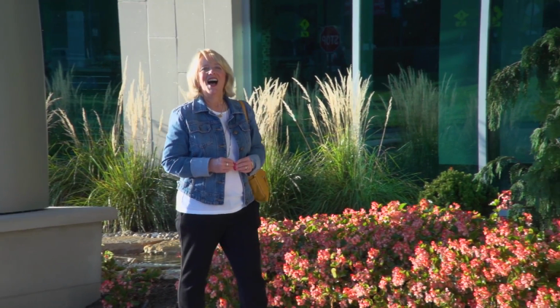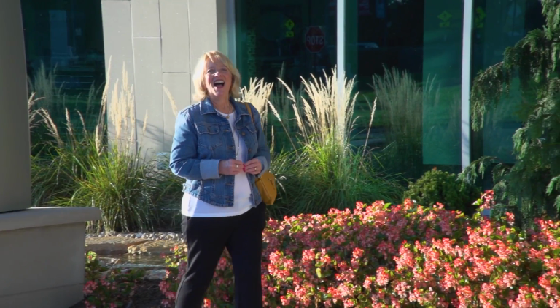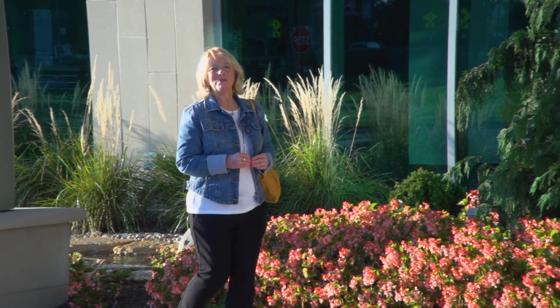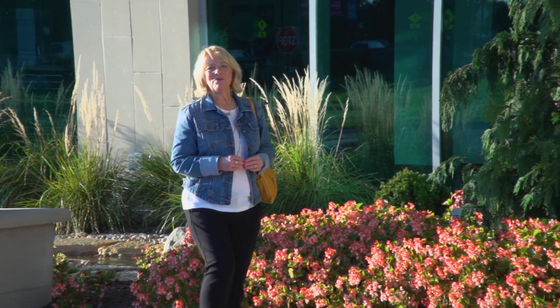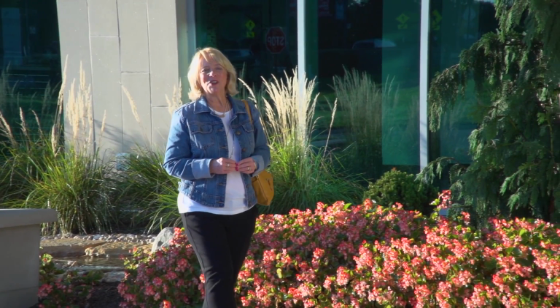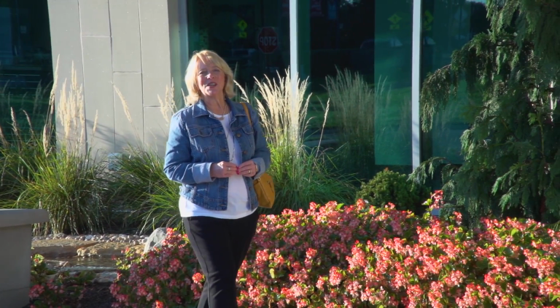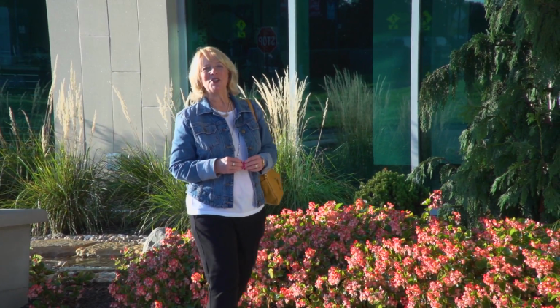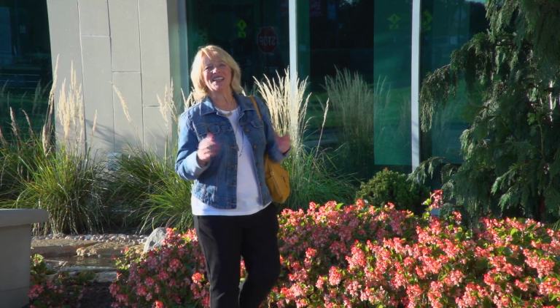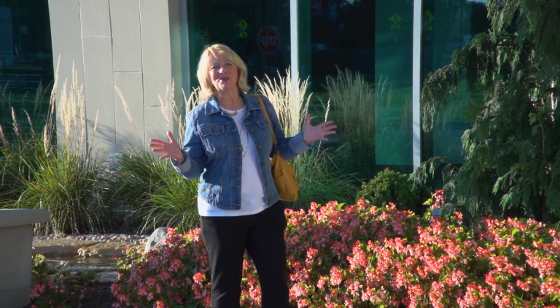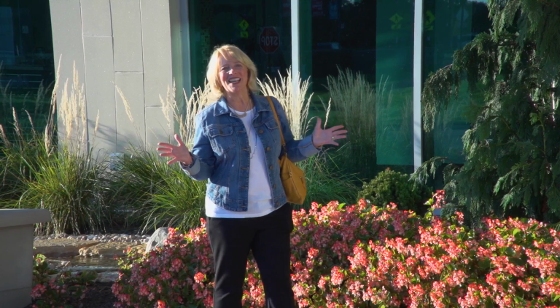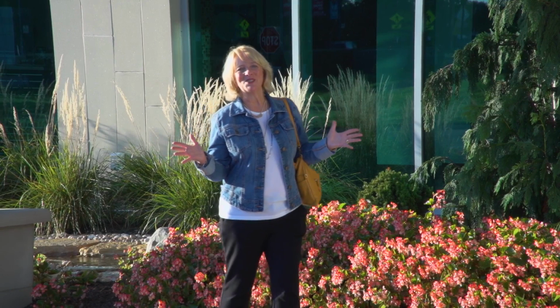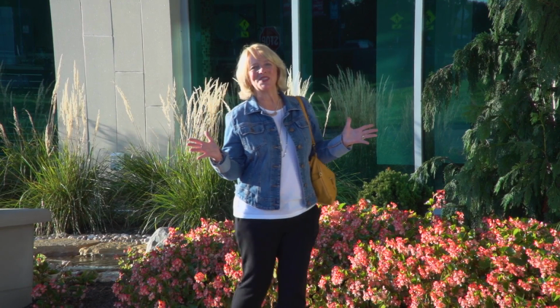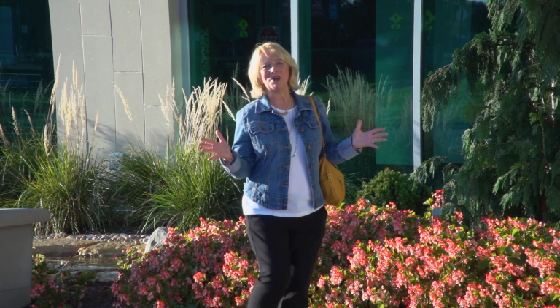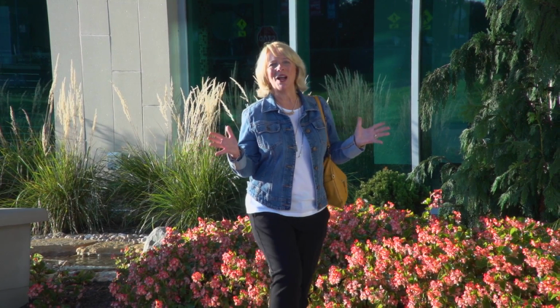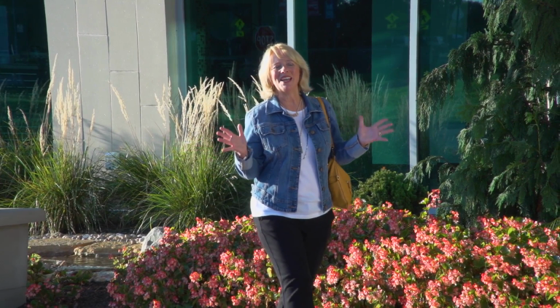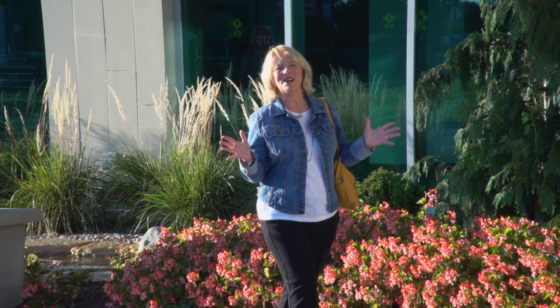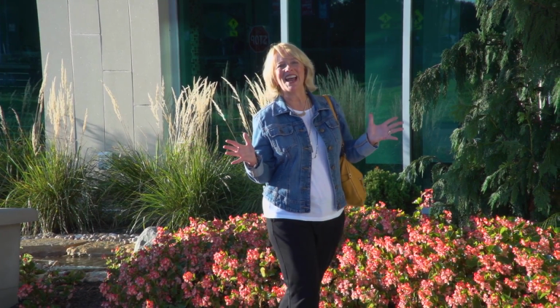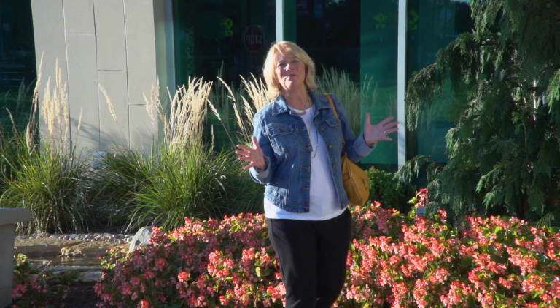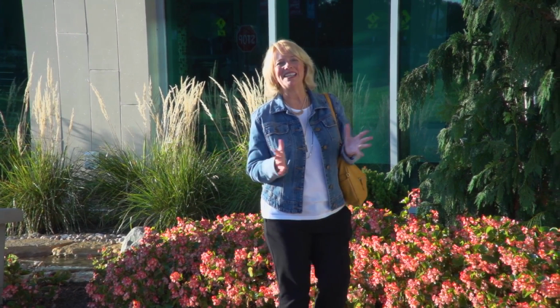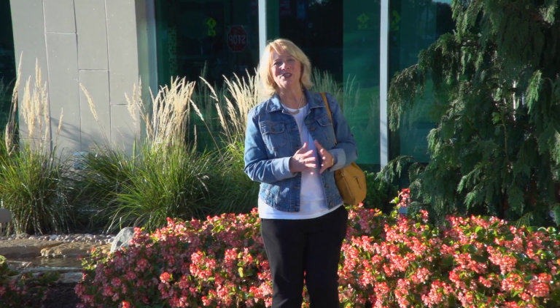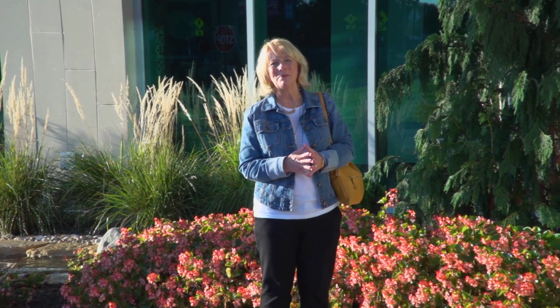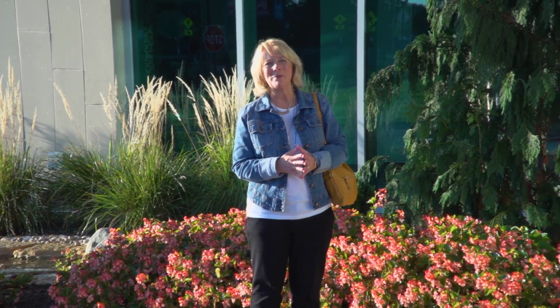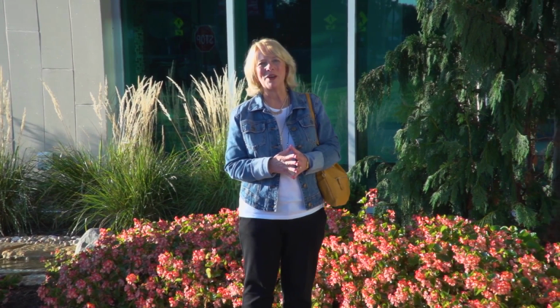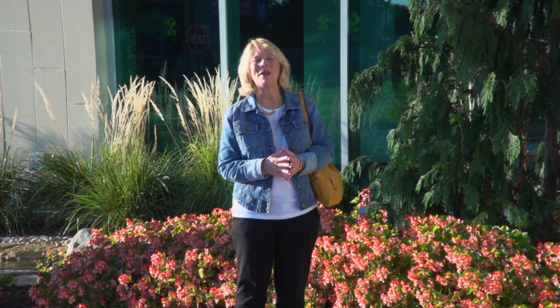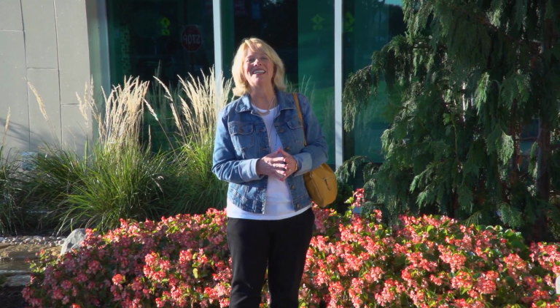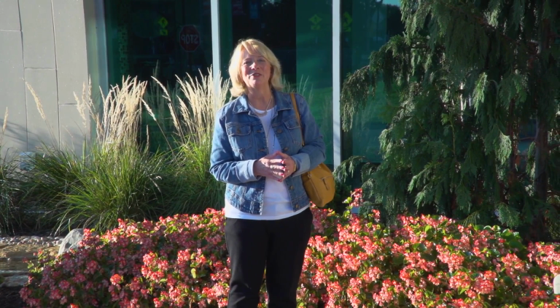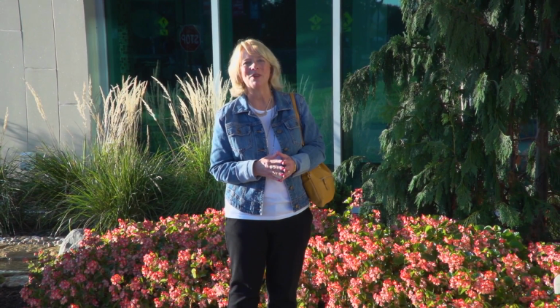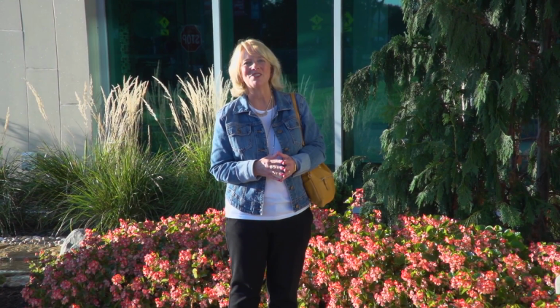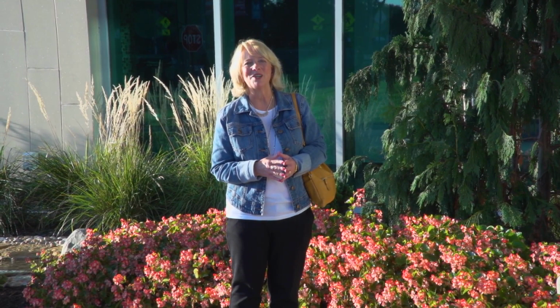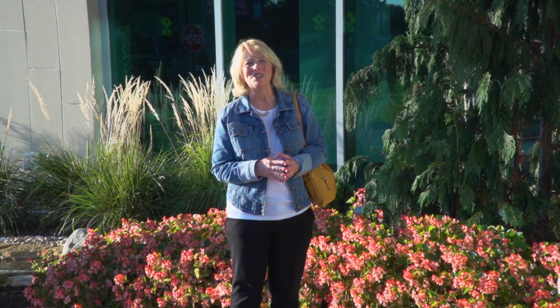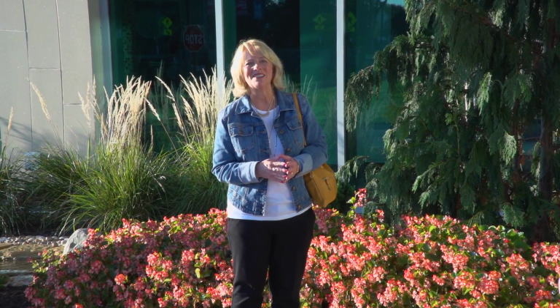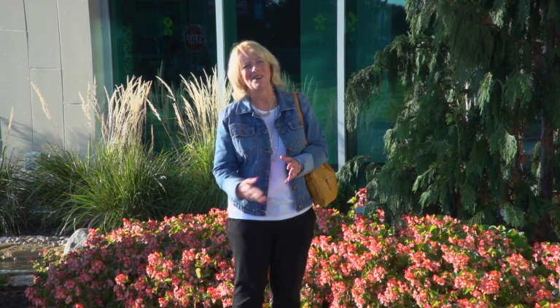Hi, I'm Kim Ferris. I'm here at Kettering Cancer Center. I'm getting ready to have my yearly mammogram at Kettering Breast Evaluation Center.